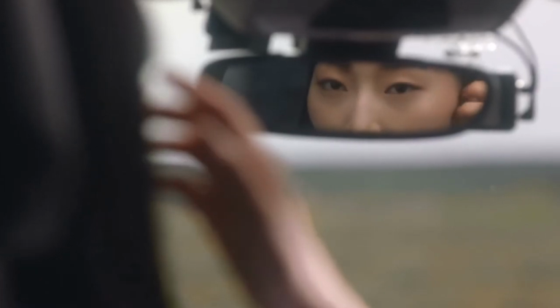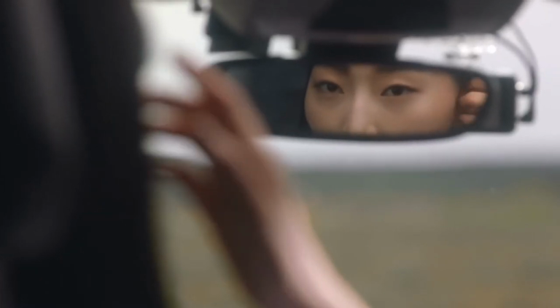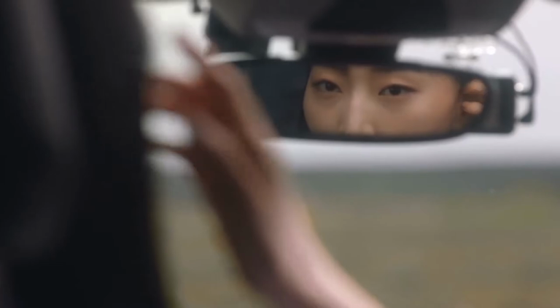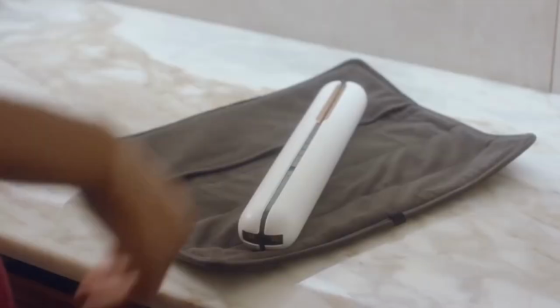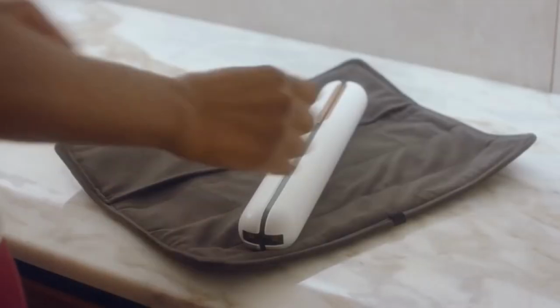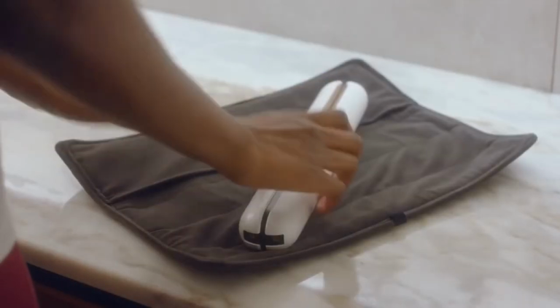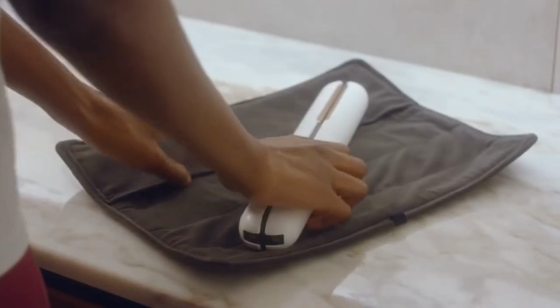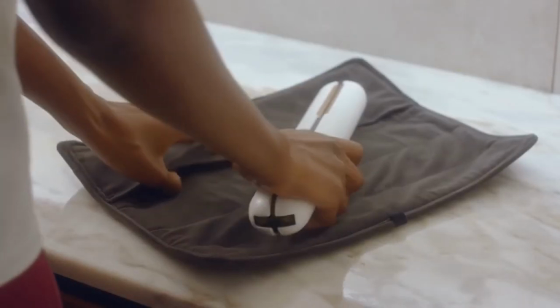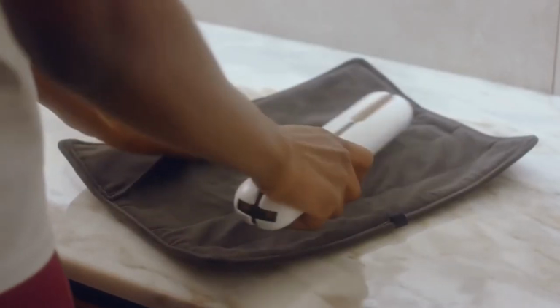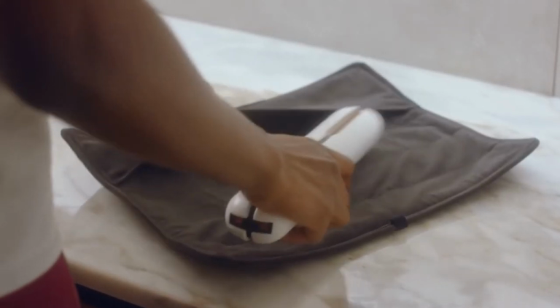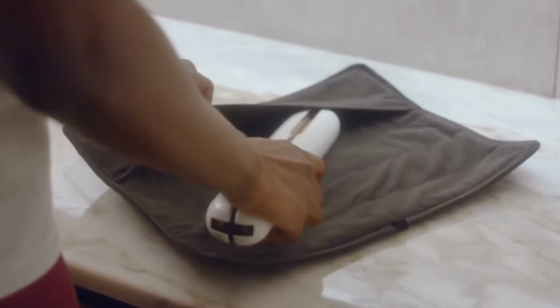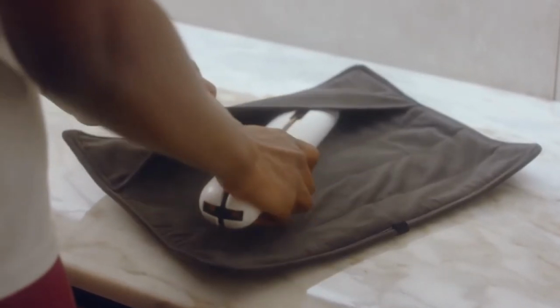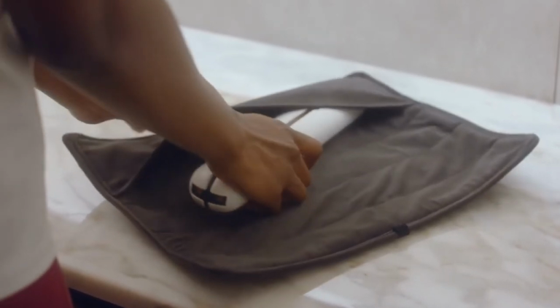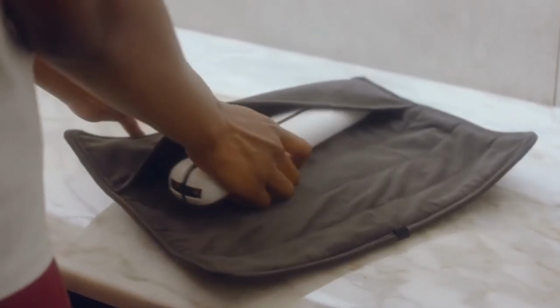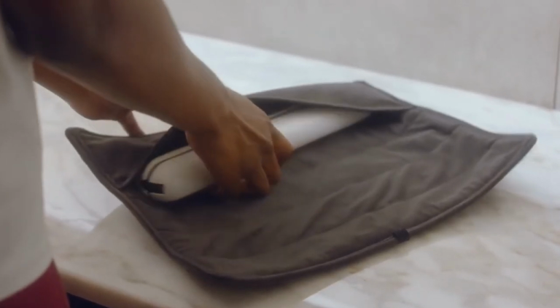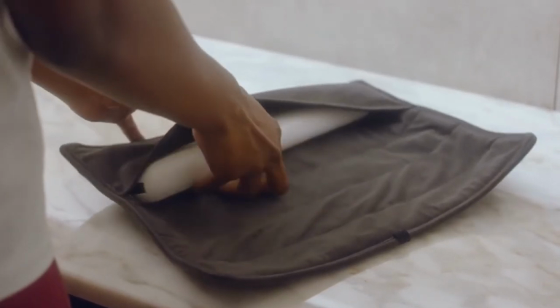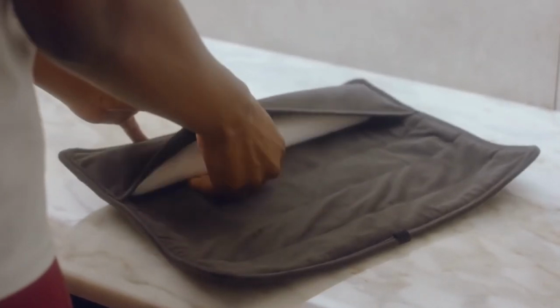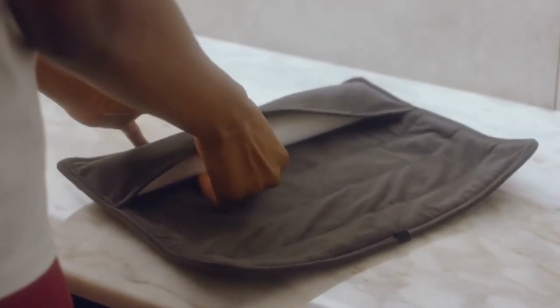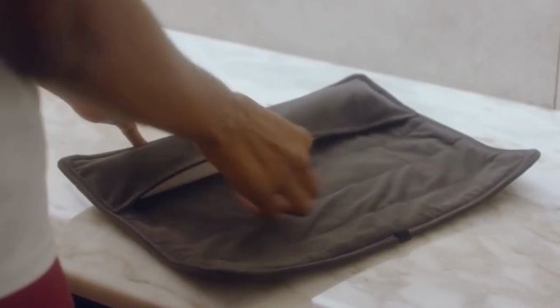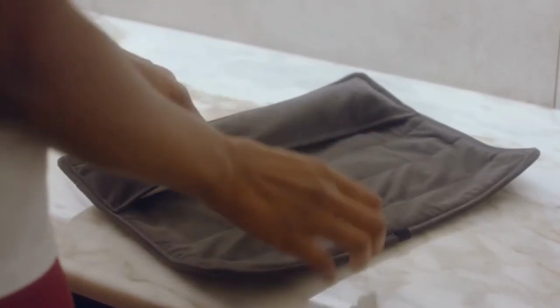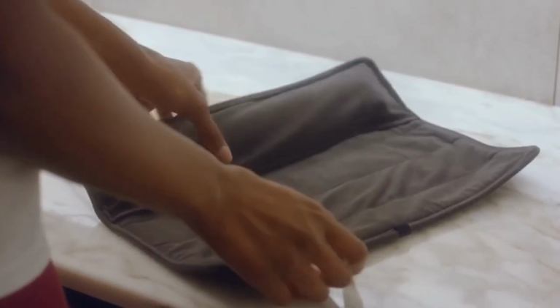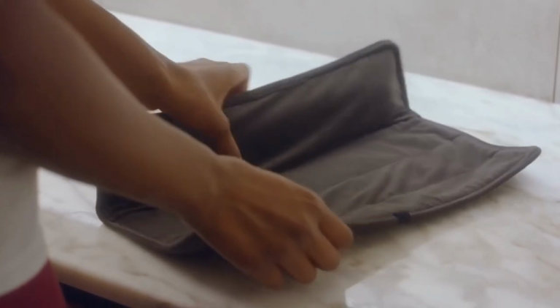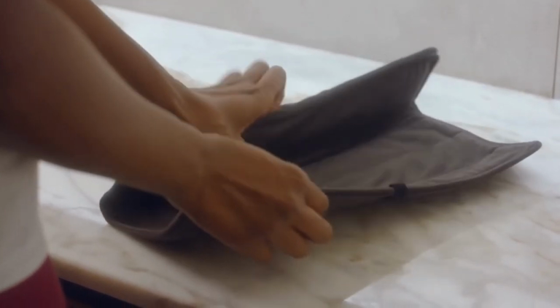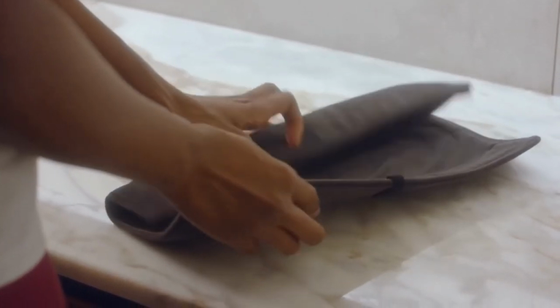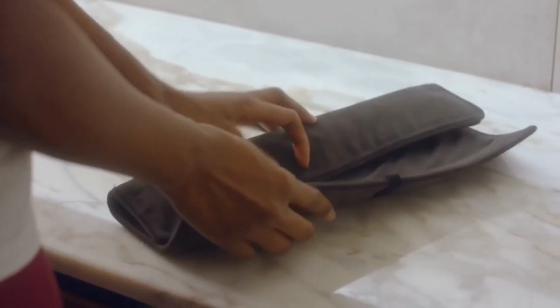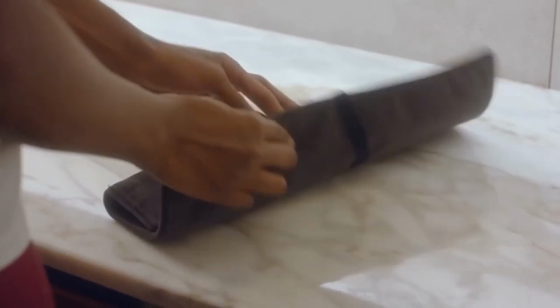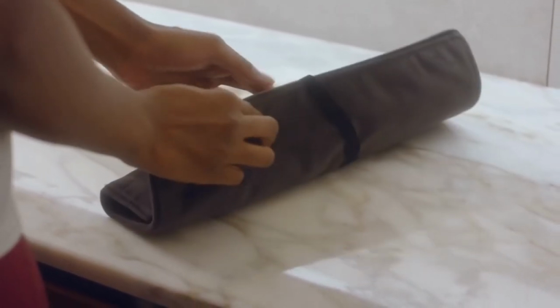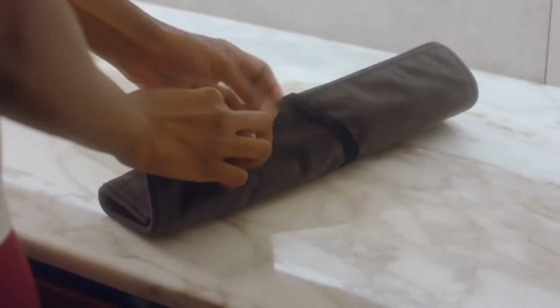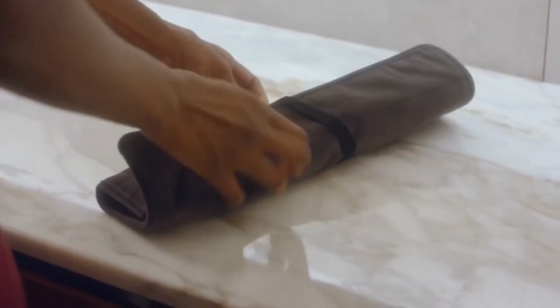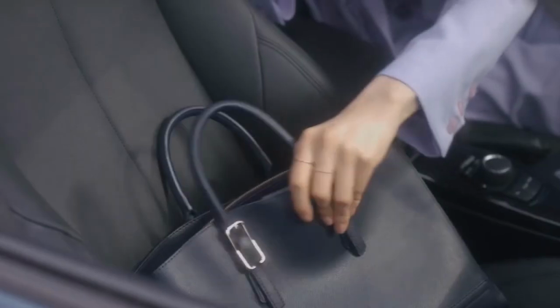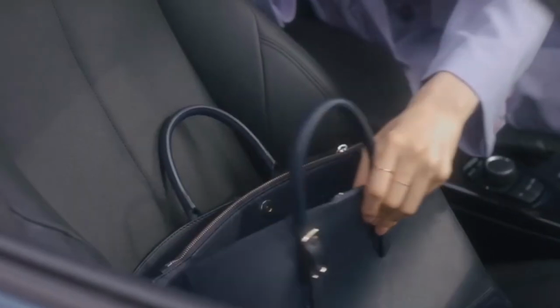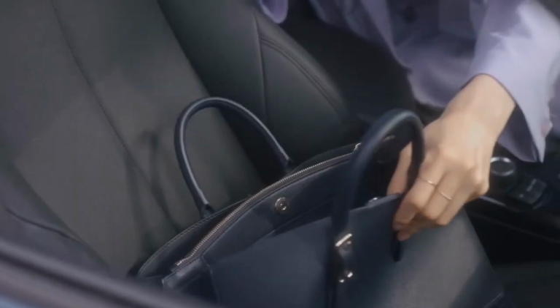The product can be stored safely while it's still hot in Estee's heat-resistant travel pouch.